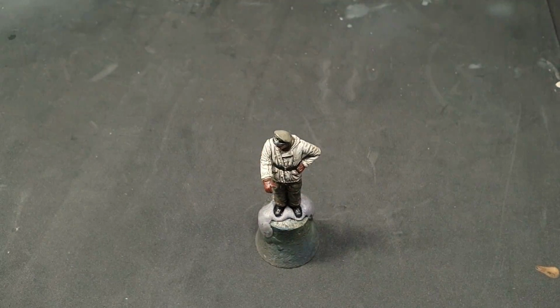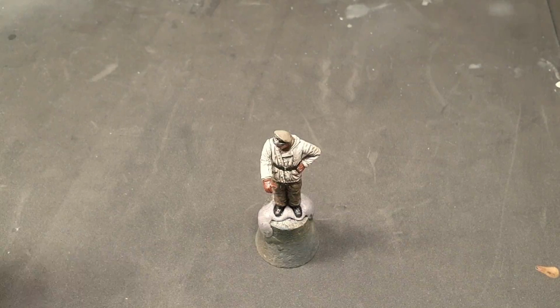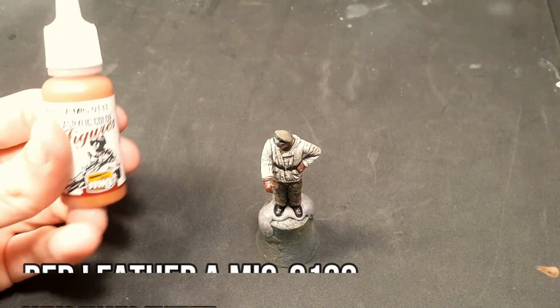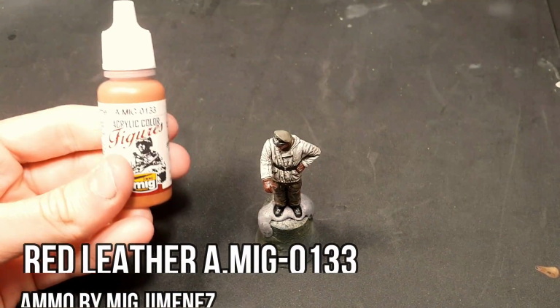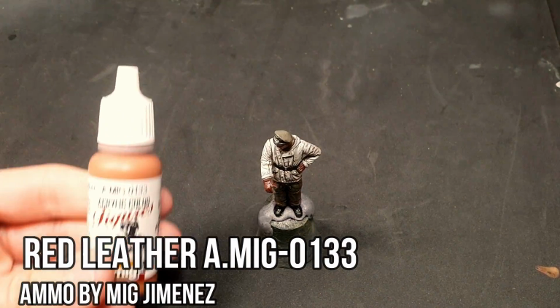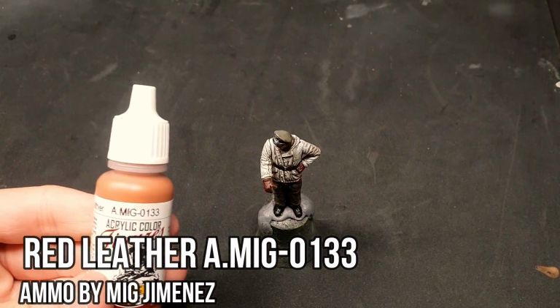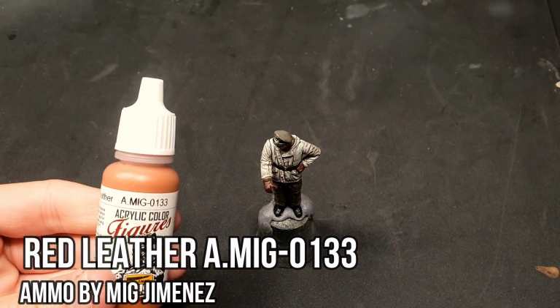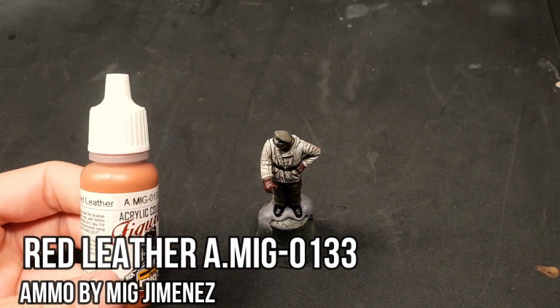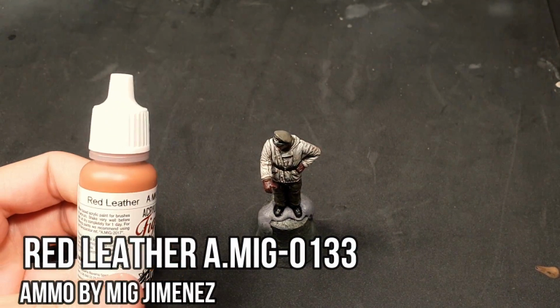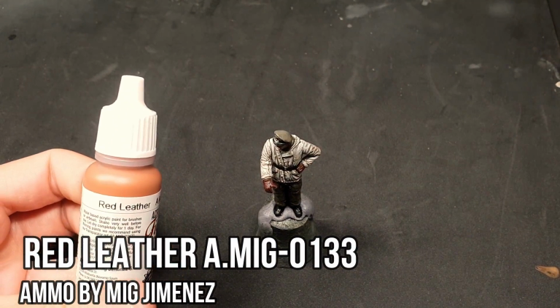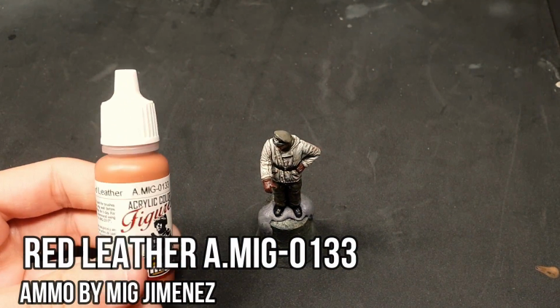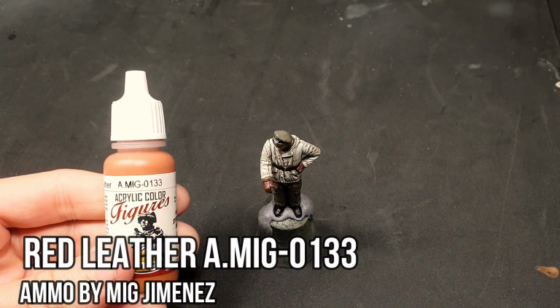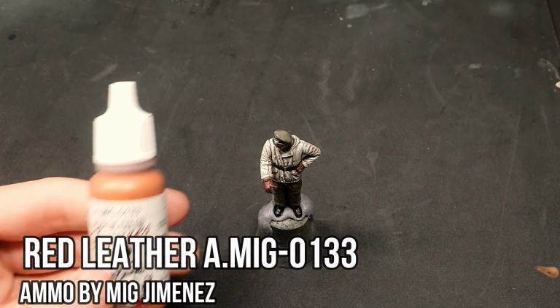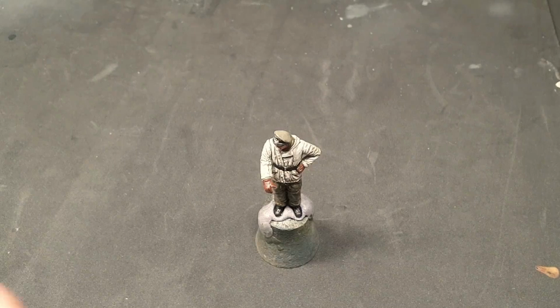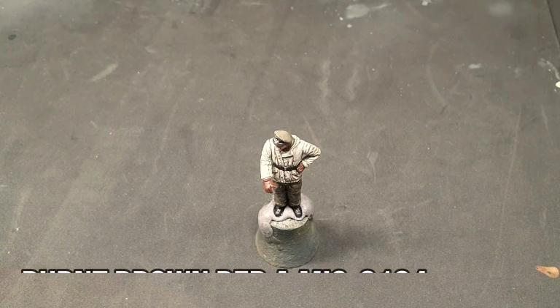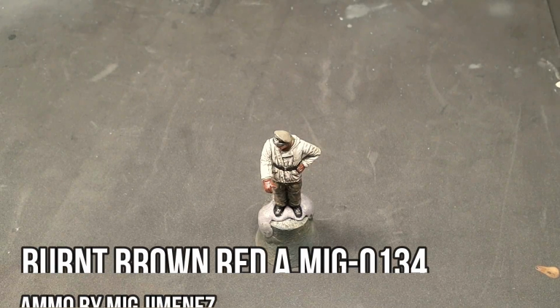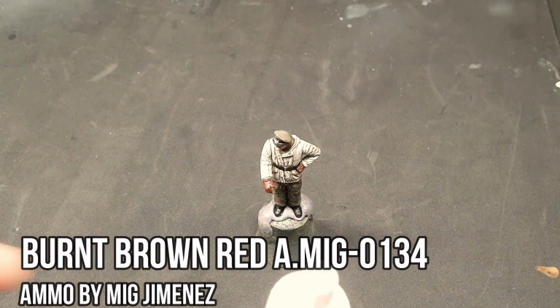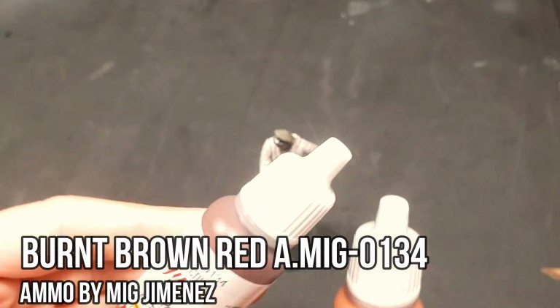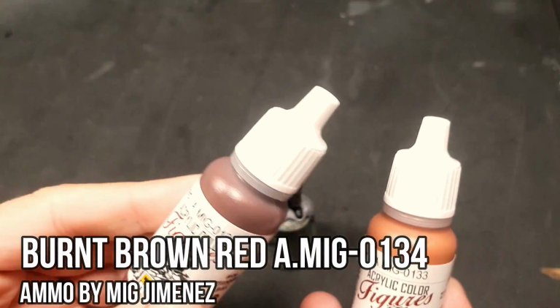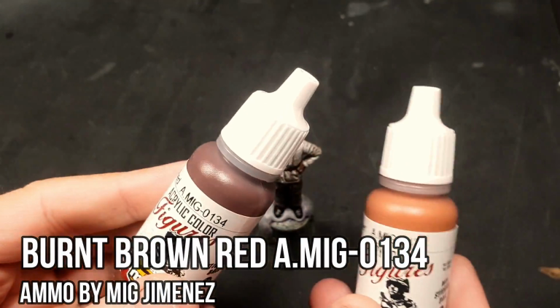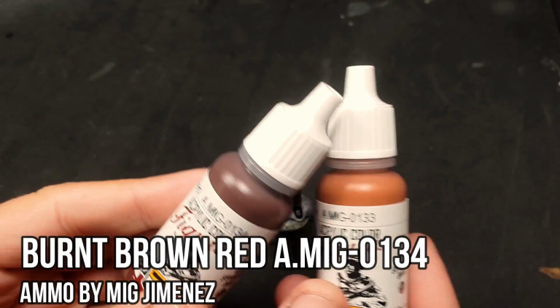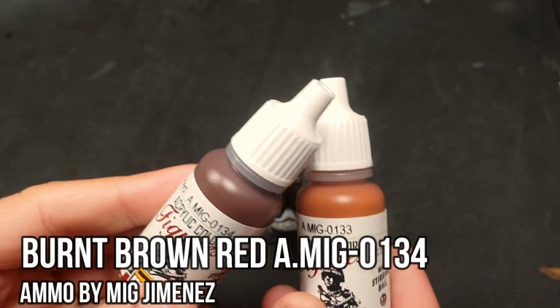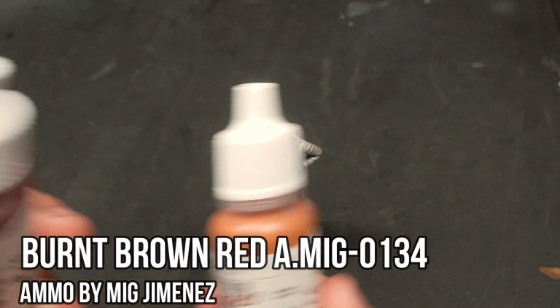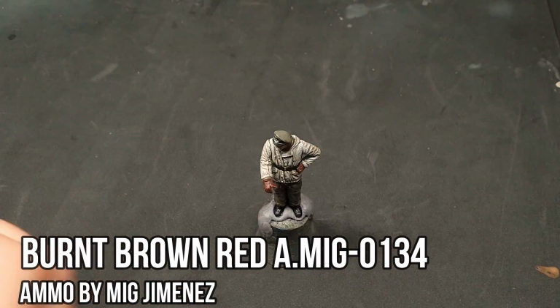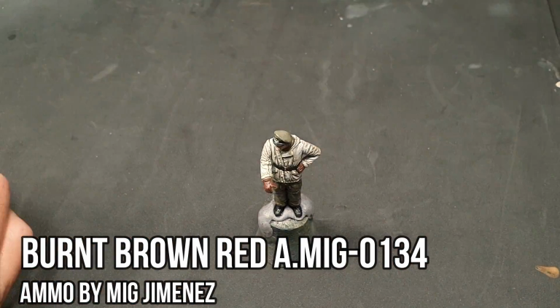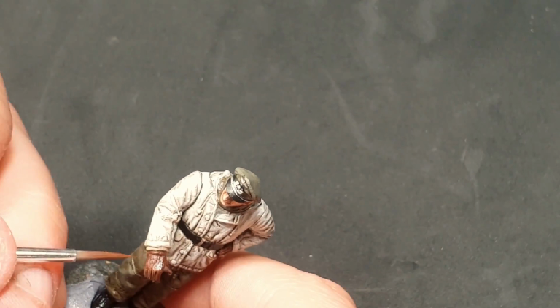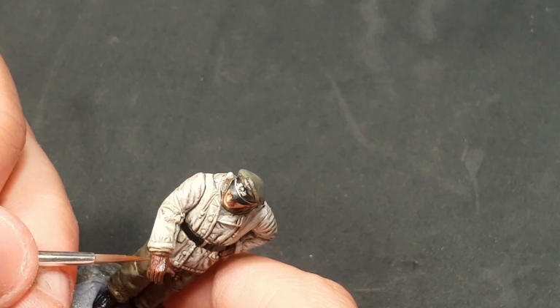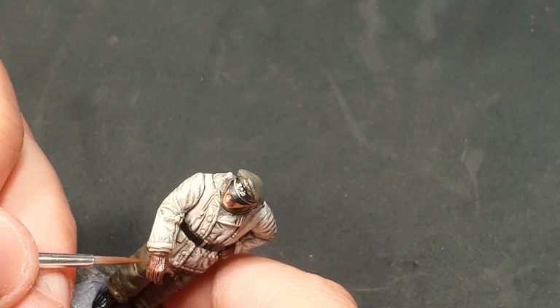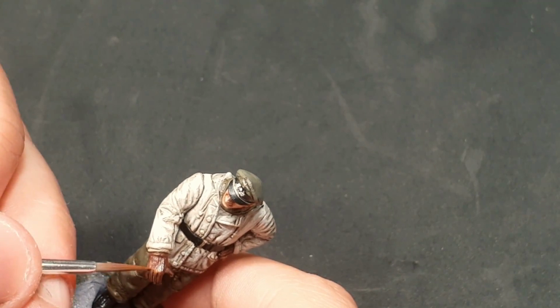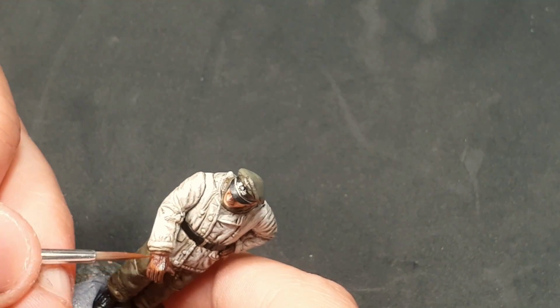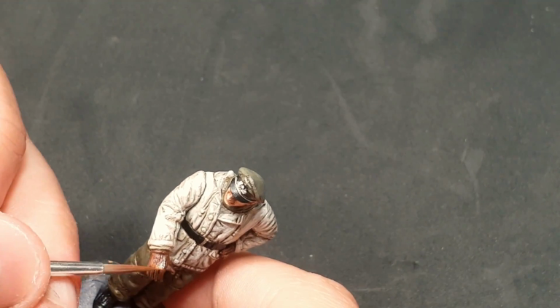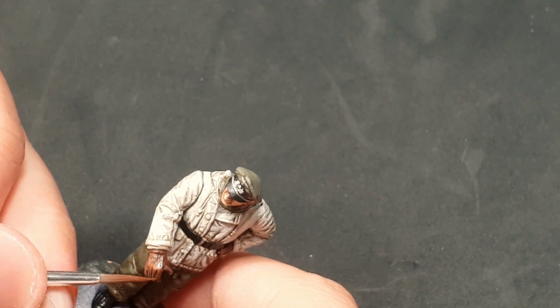We'll mix together red leather and burnt brown red to highlight the gloves, and especially the area of the fingers and the knuckles.